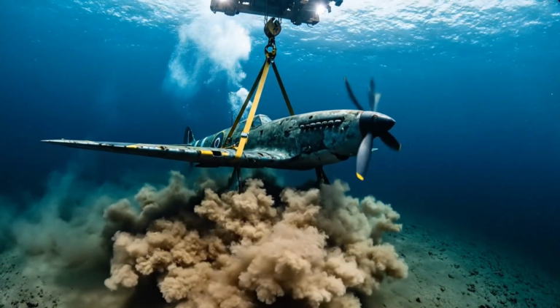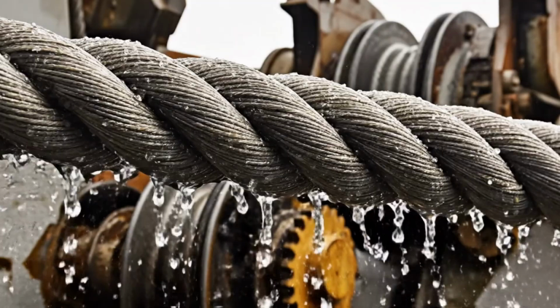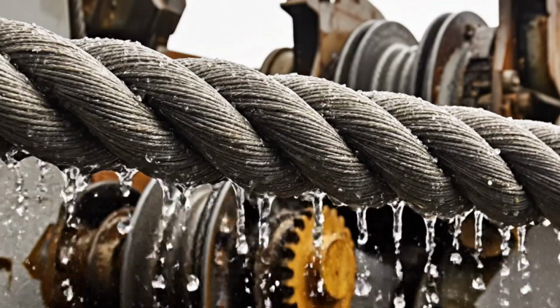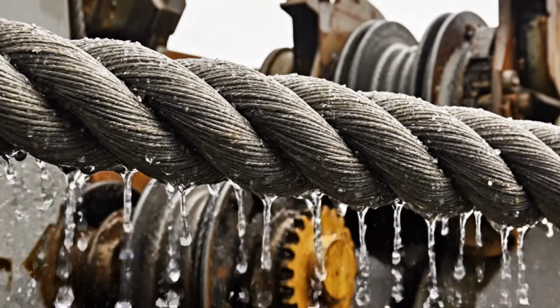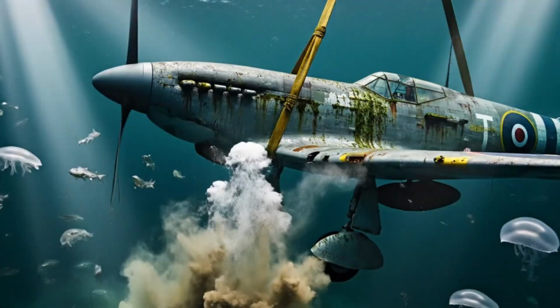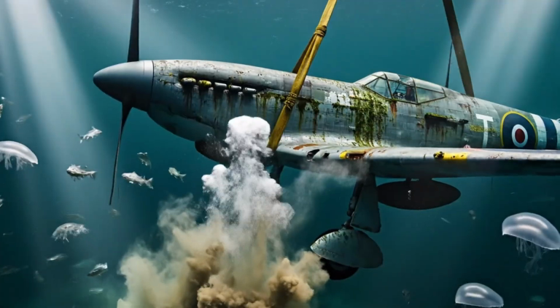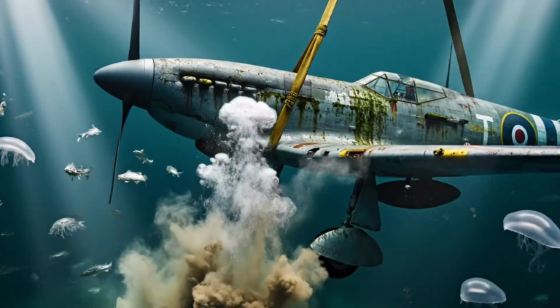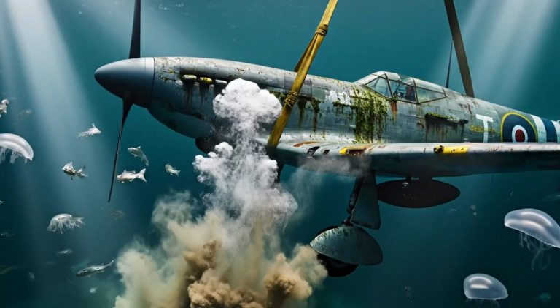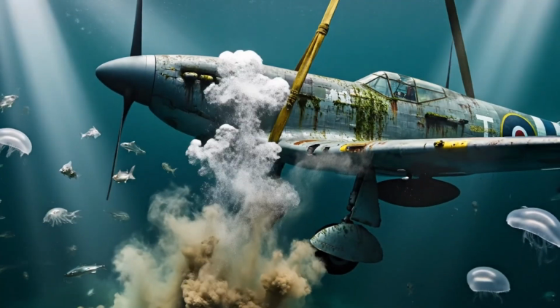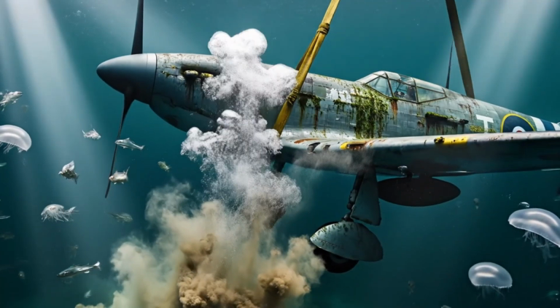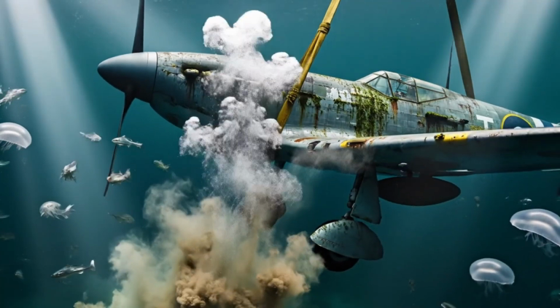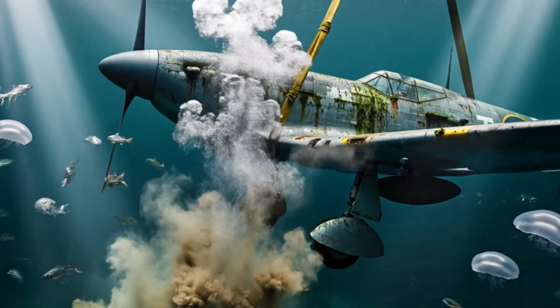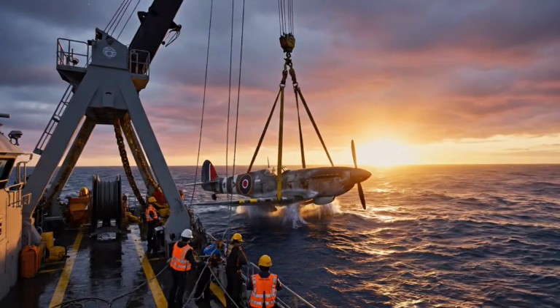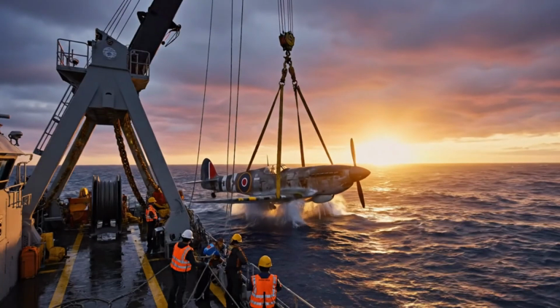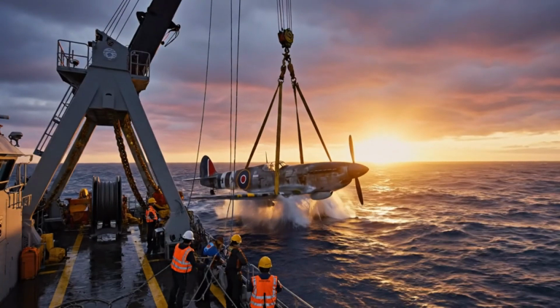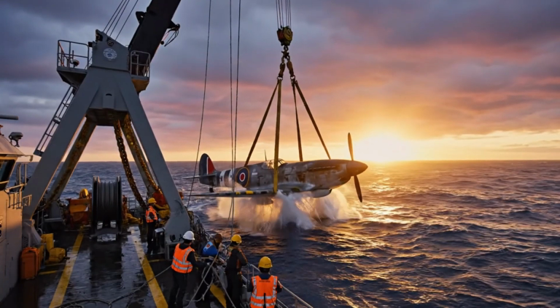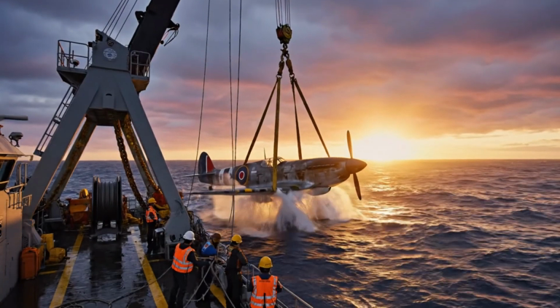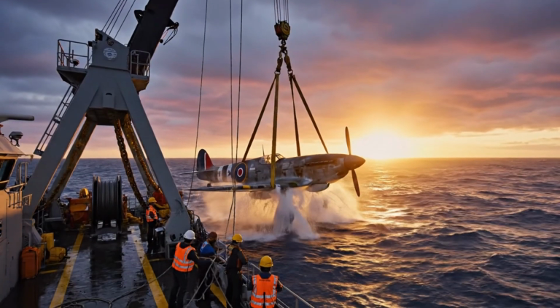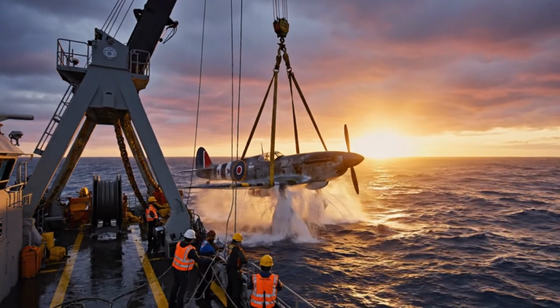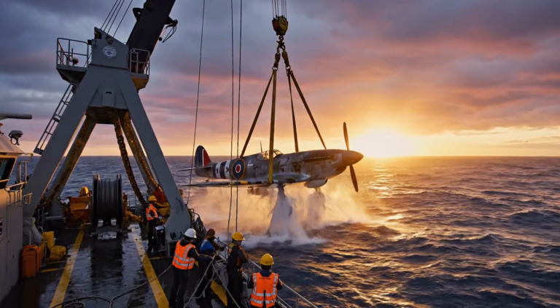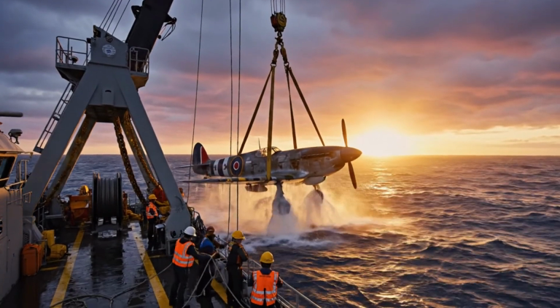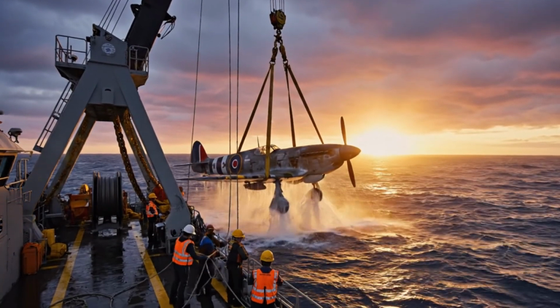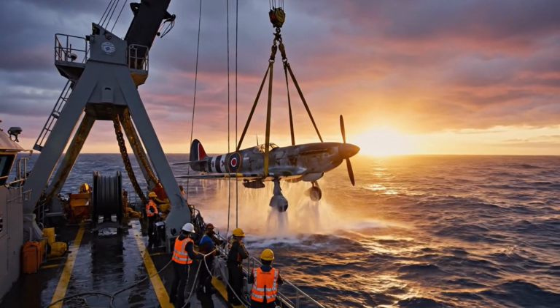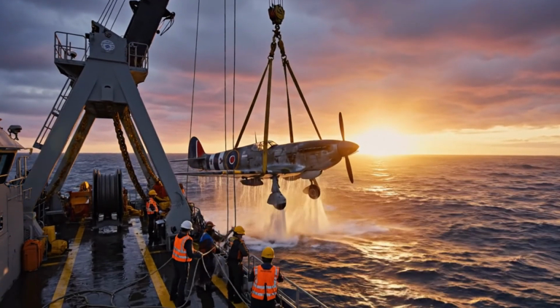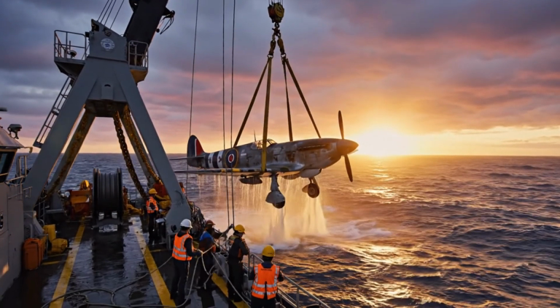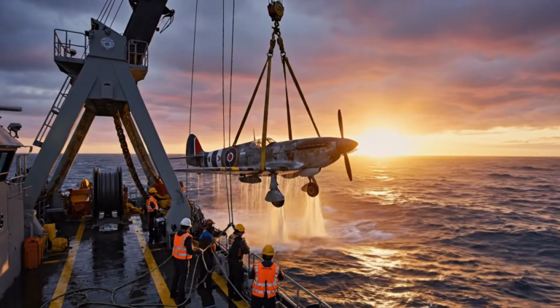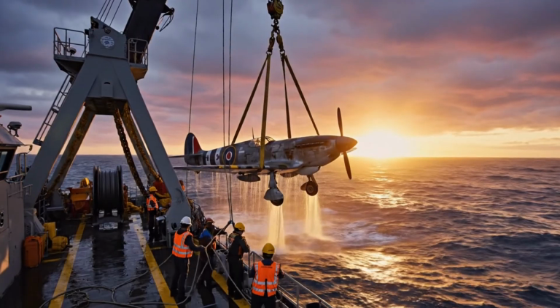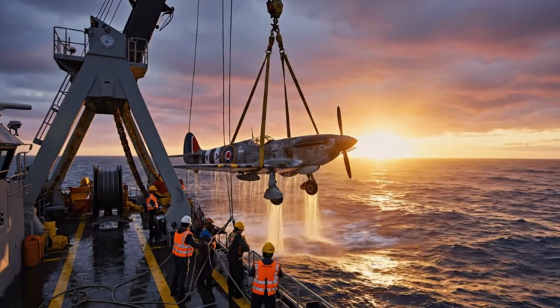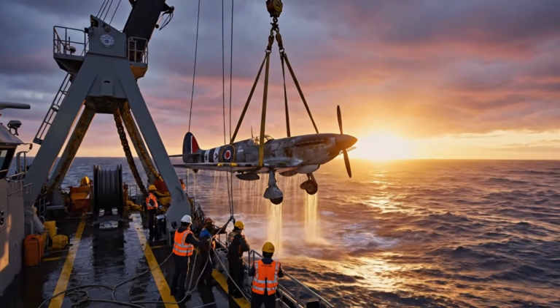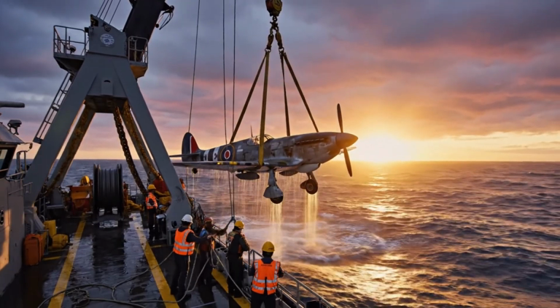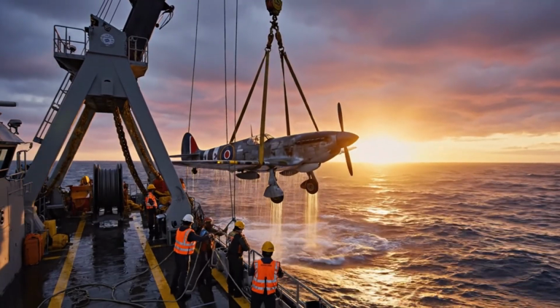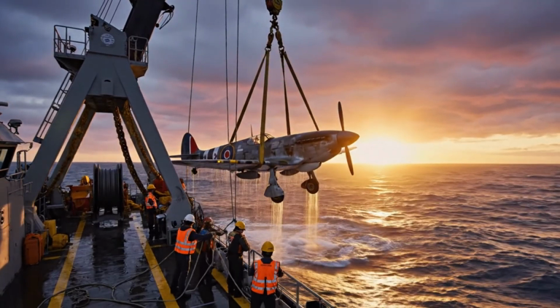Bring it up slowly. Watch the wingtip. Roger that.